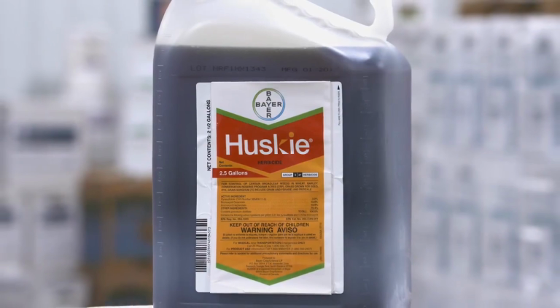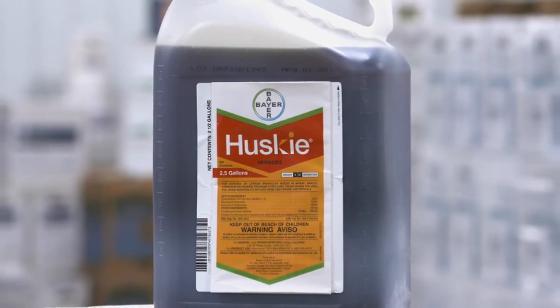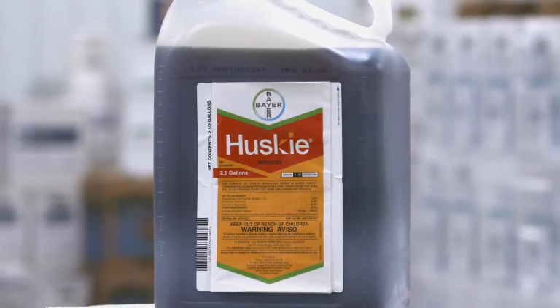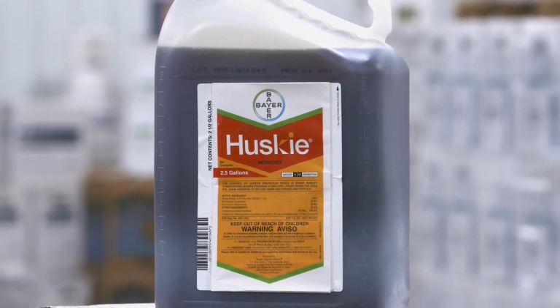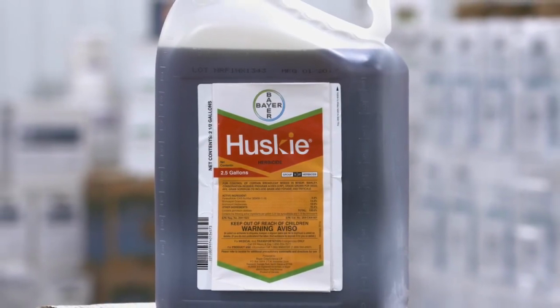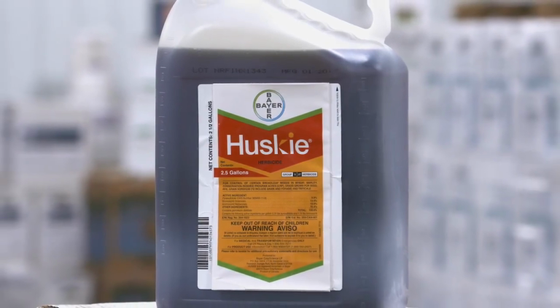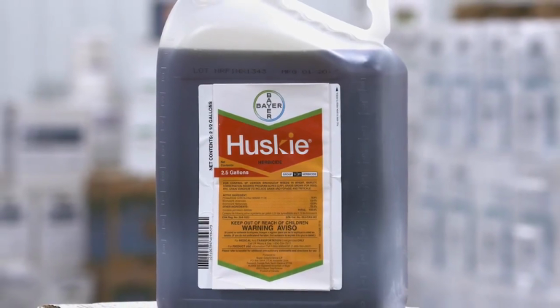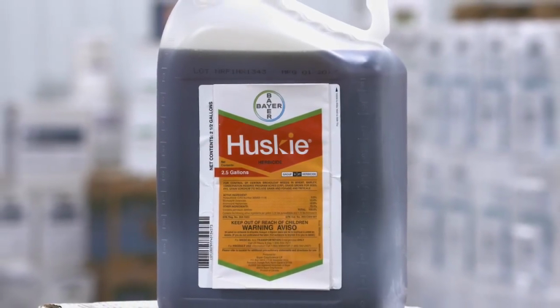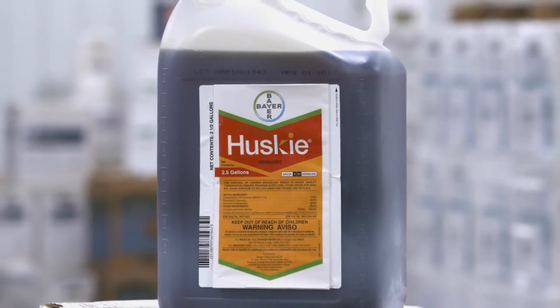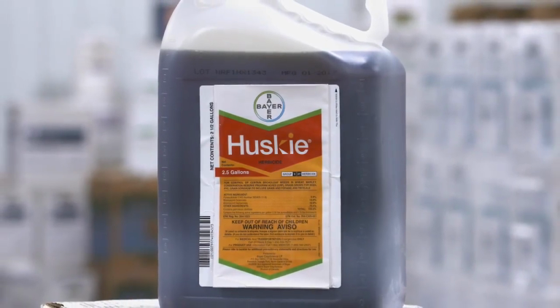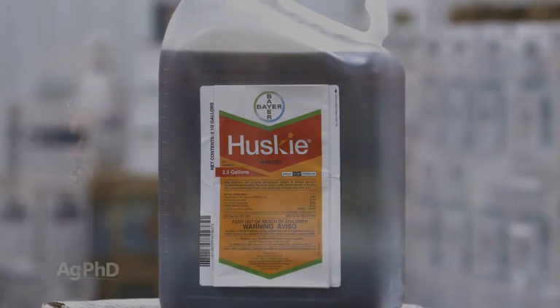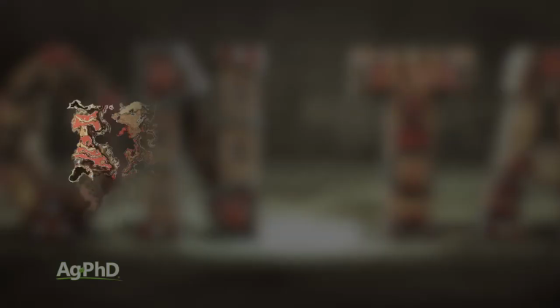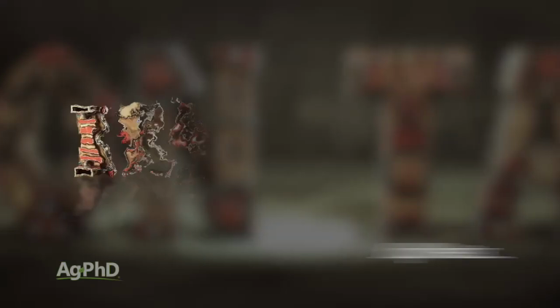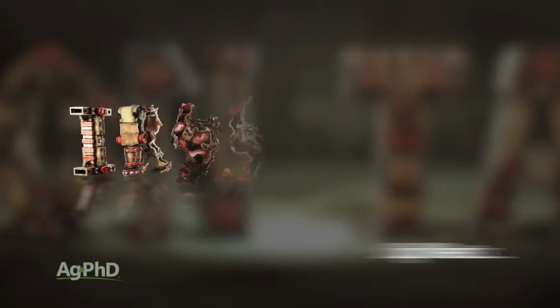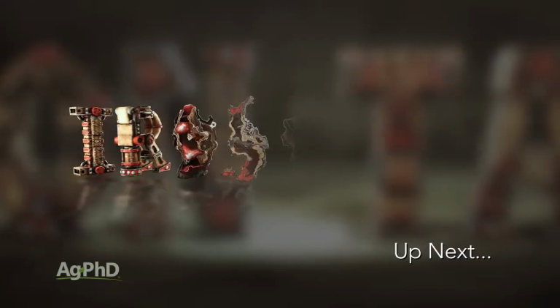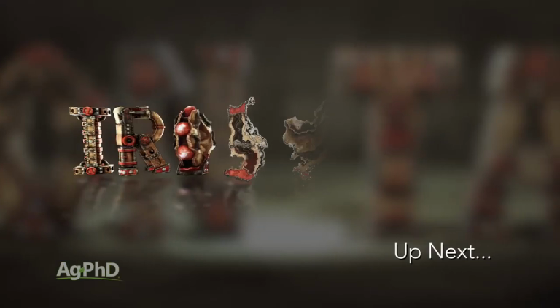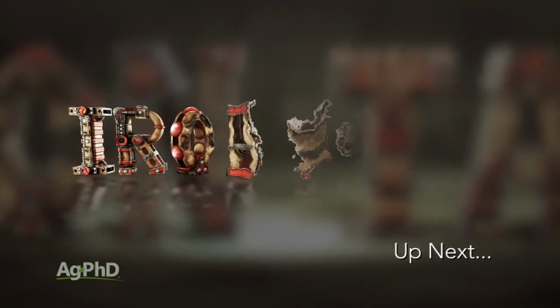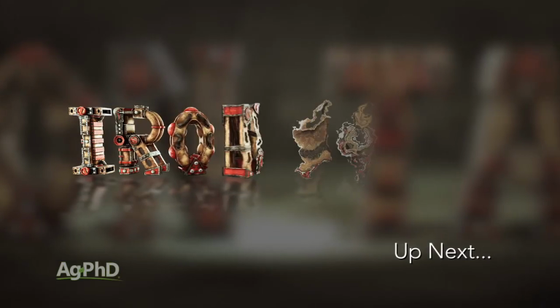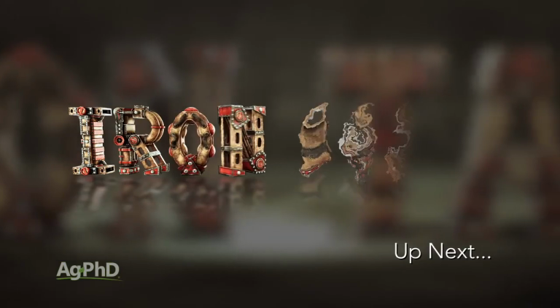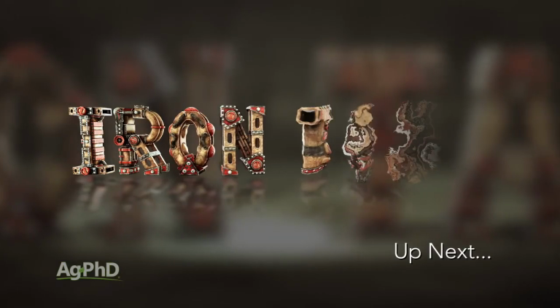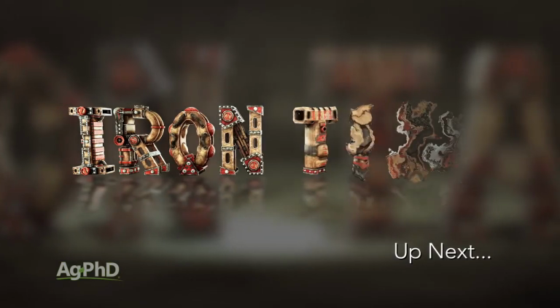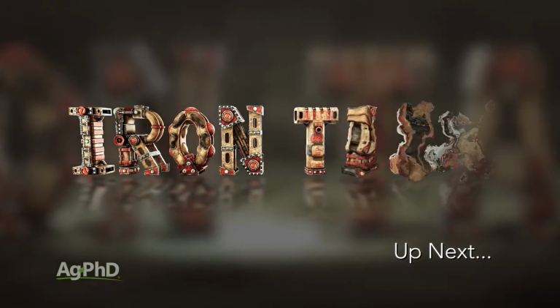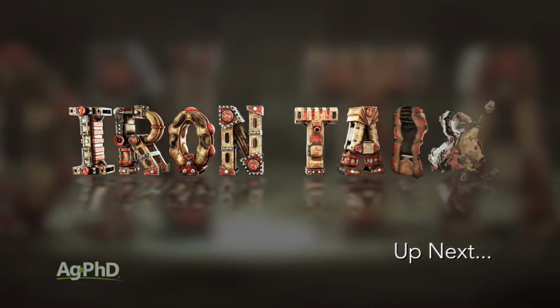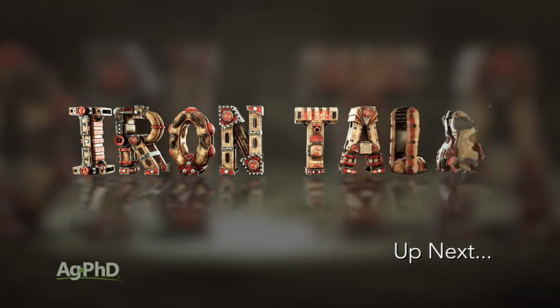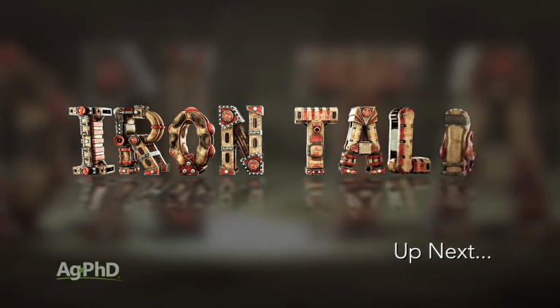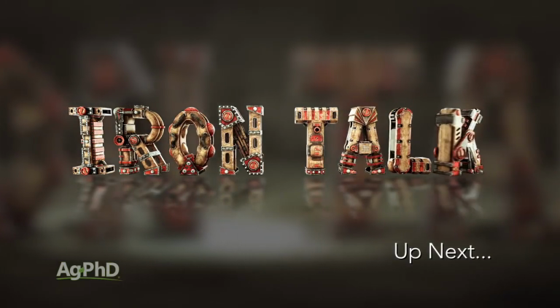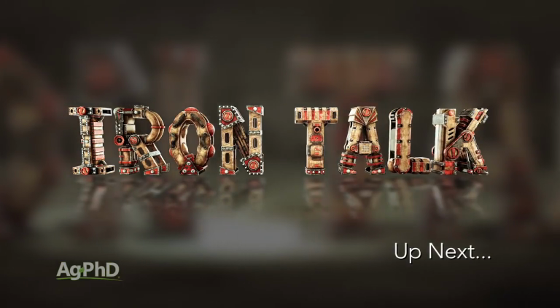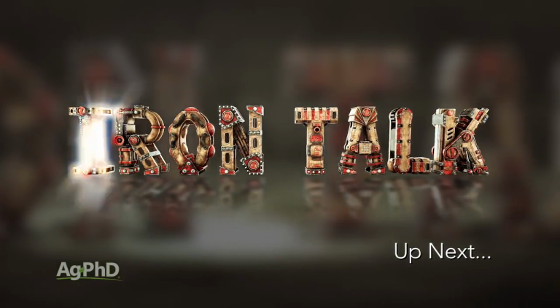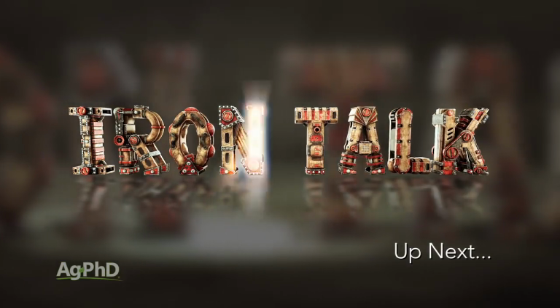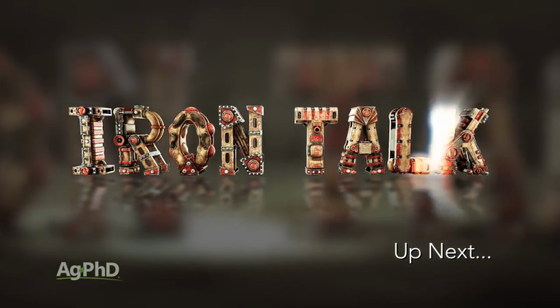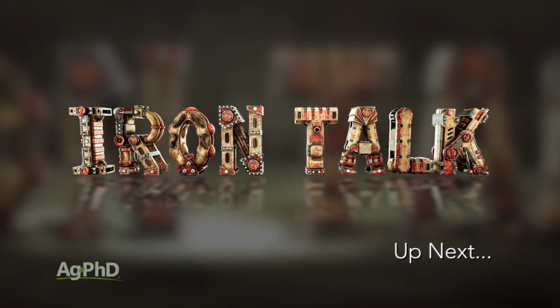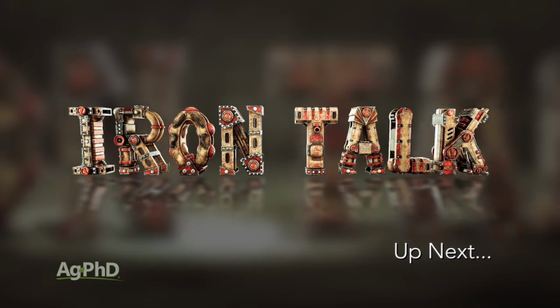That's all the time we have for this week's weed, but Iron Talk is coming up next. We'll be right back.